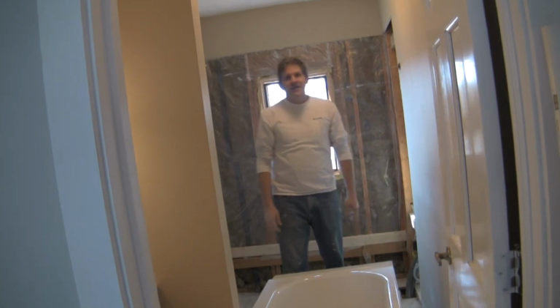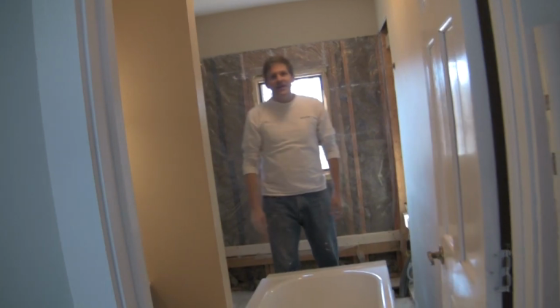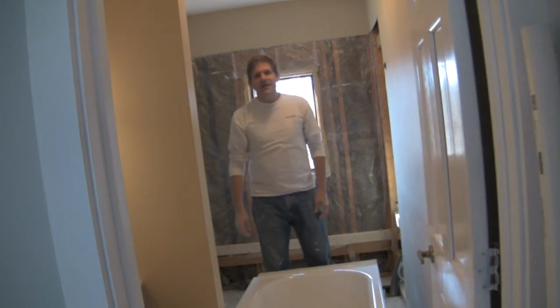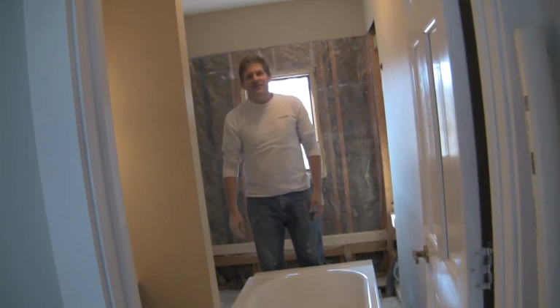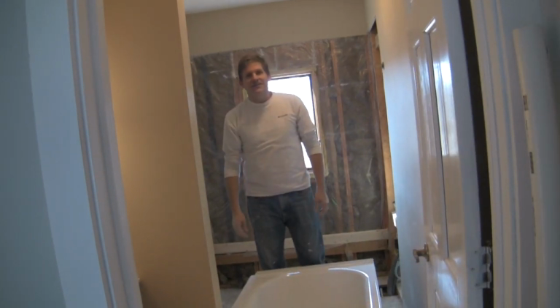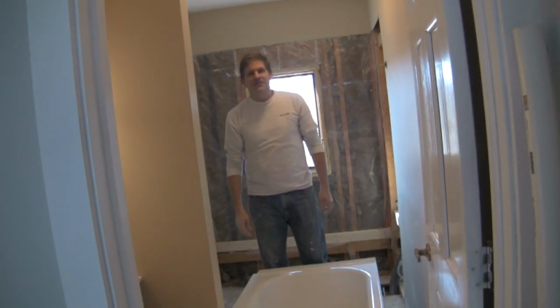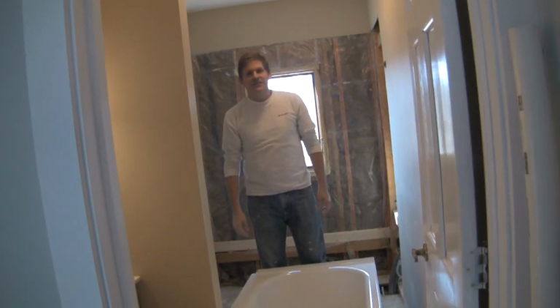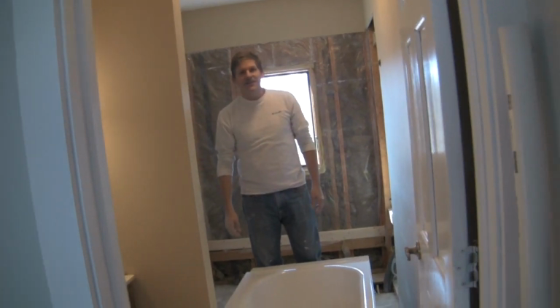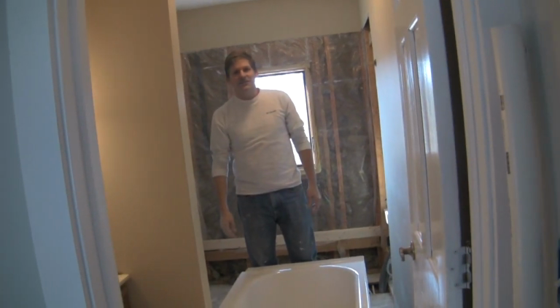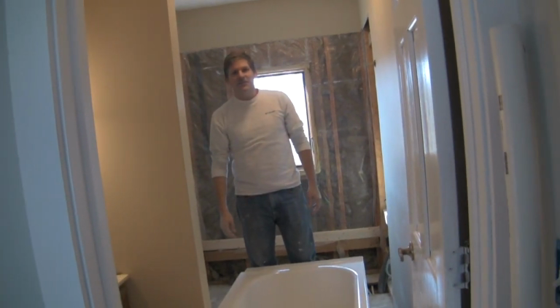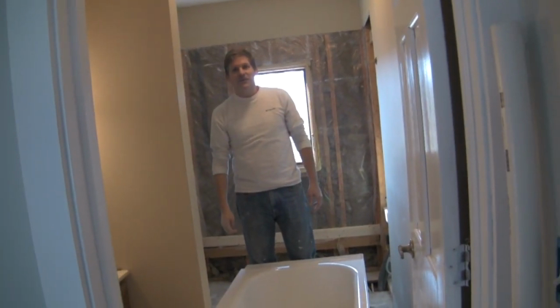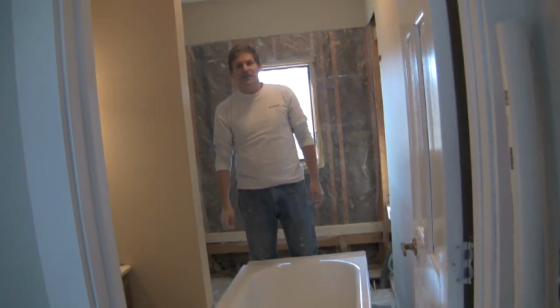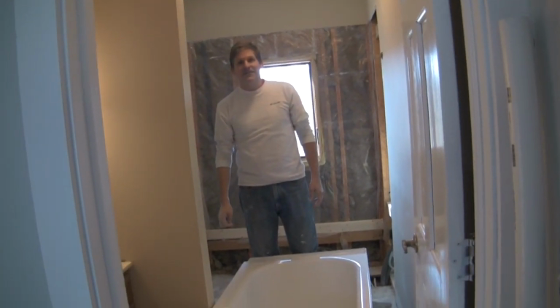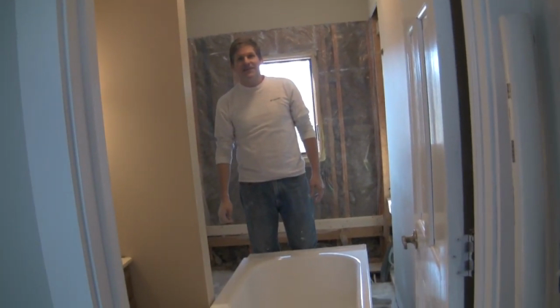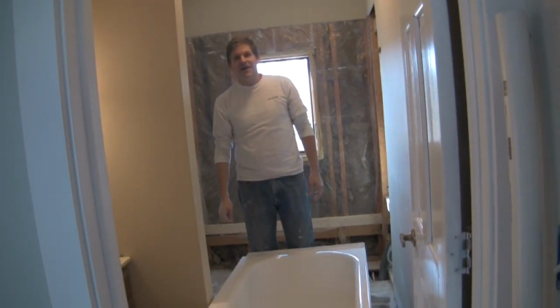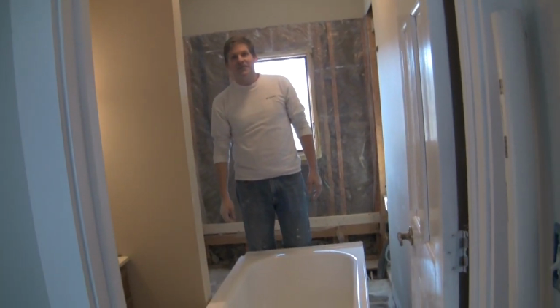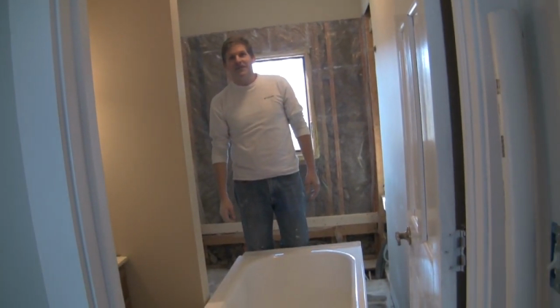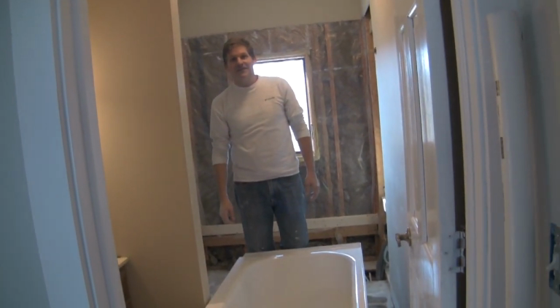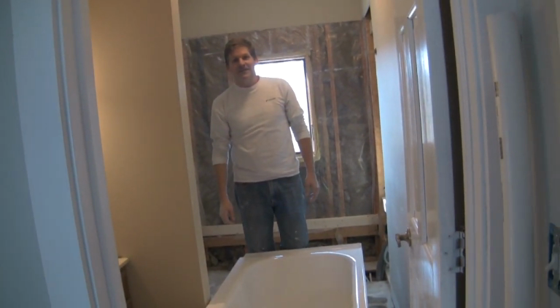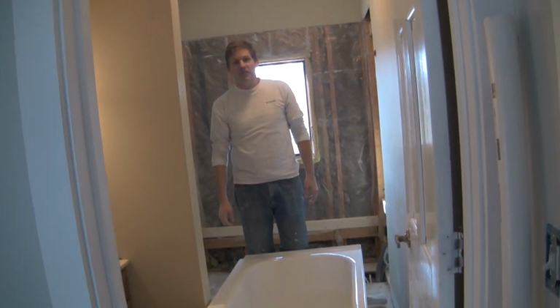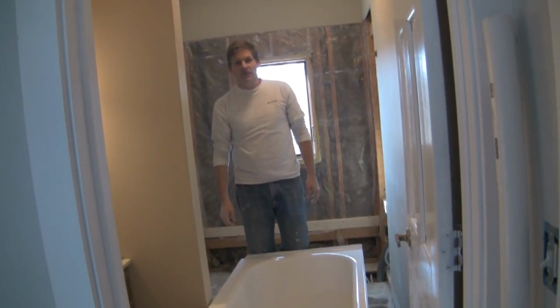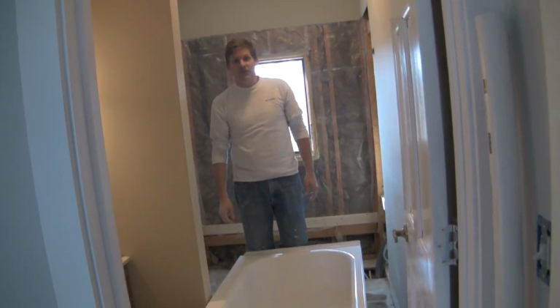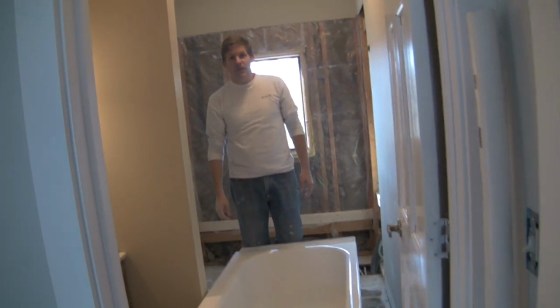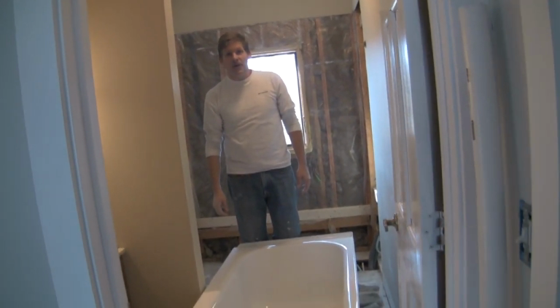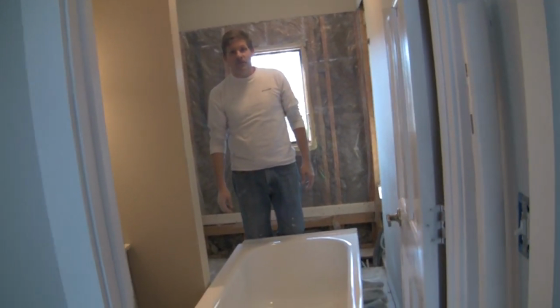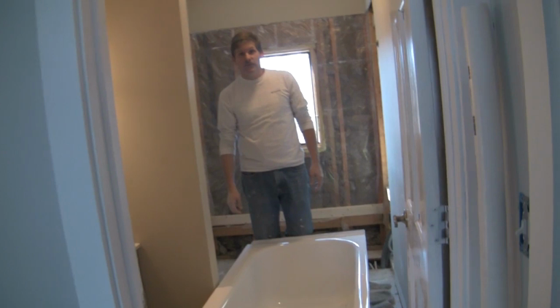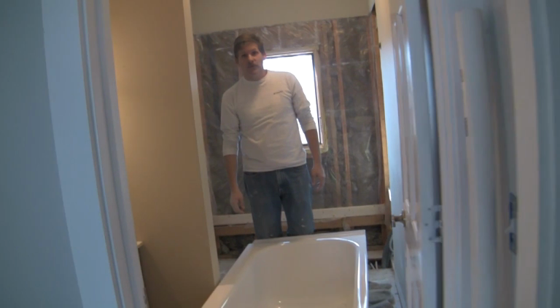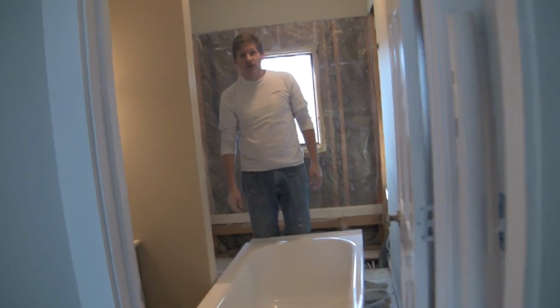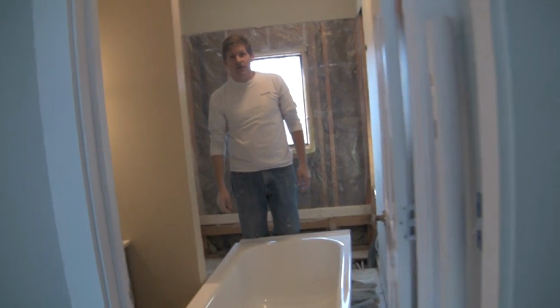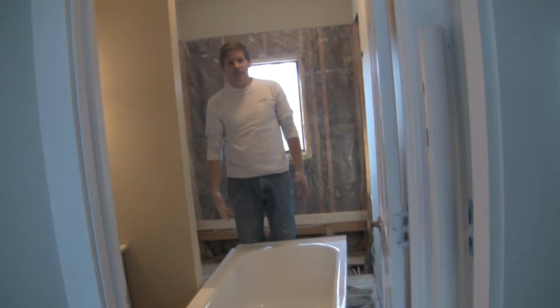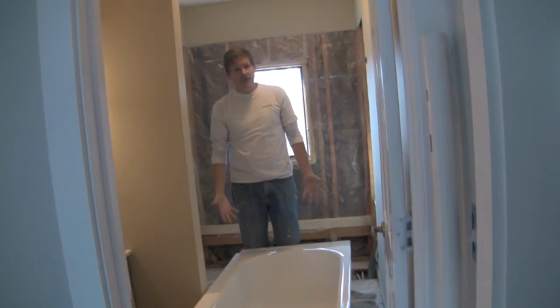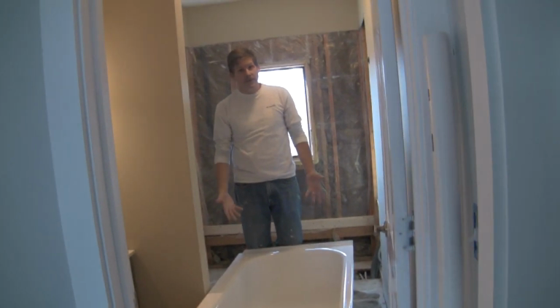Hey, this is David Rich again from HouseBaronance.com, and today we're going to show you how to install a bathtub.